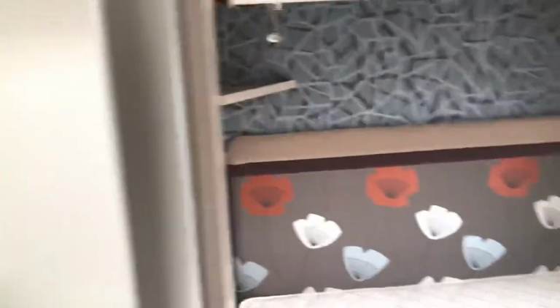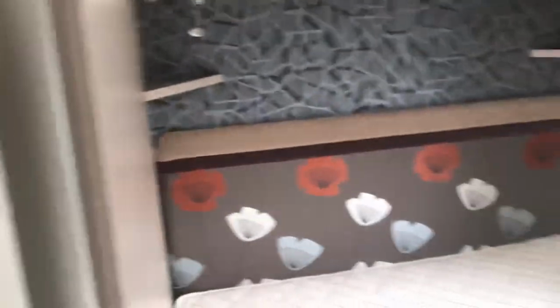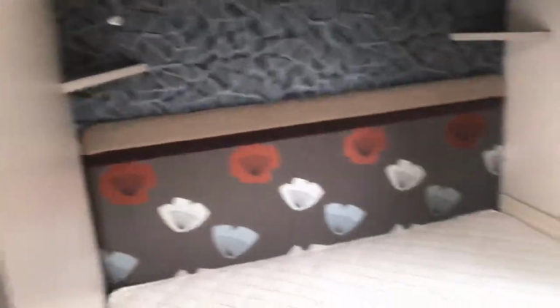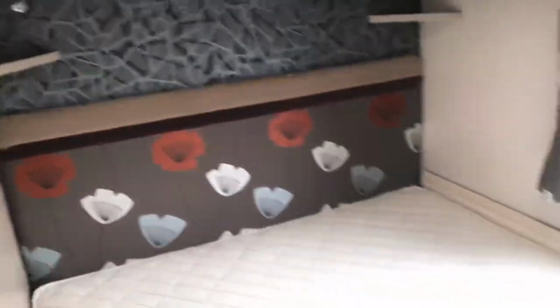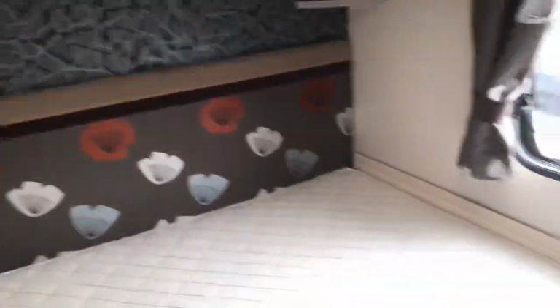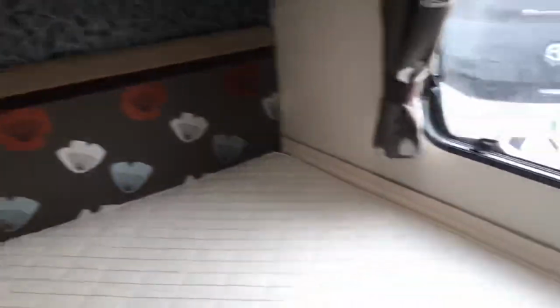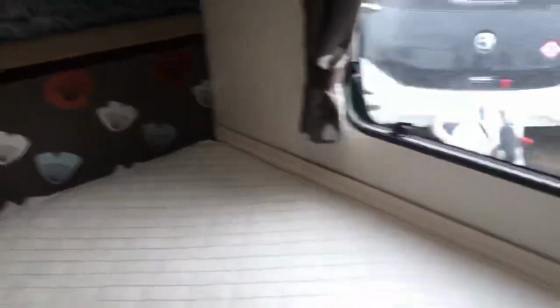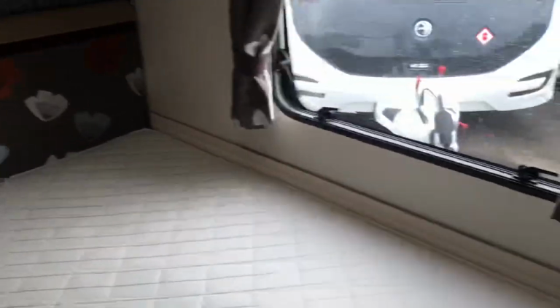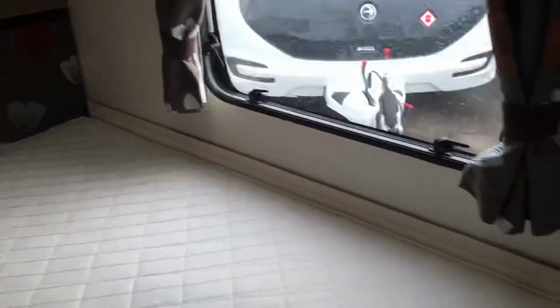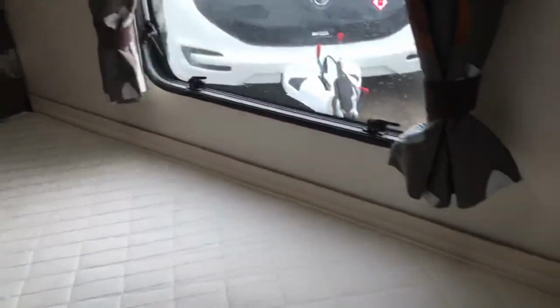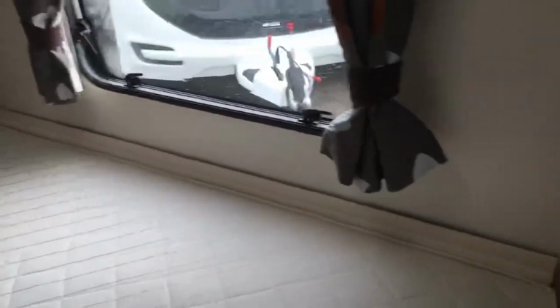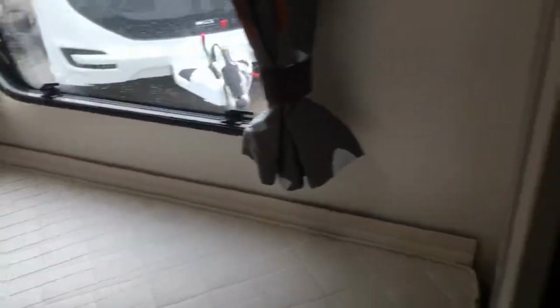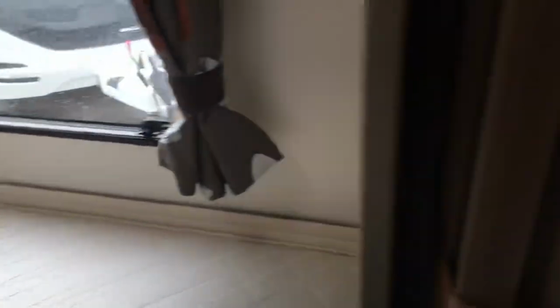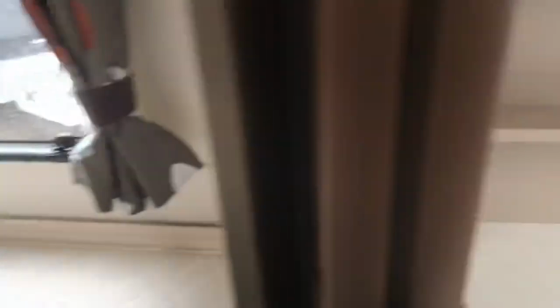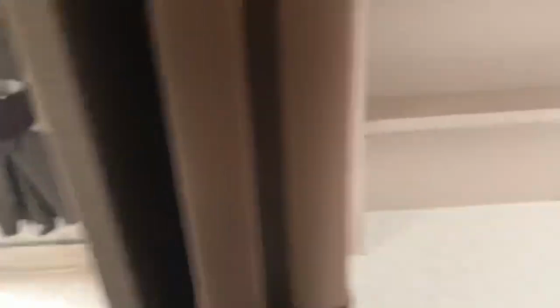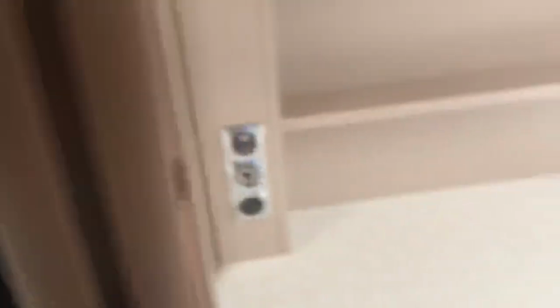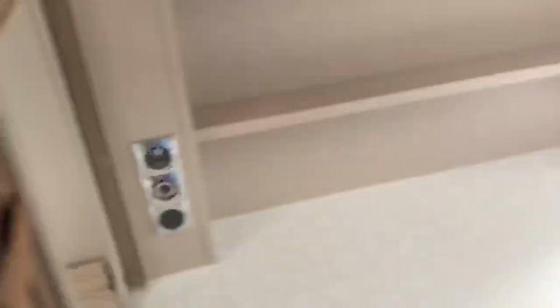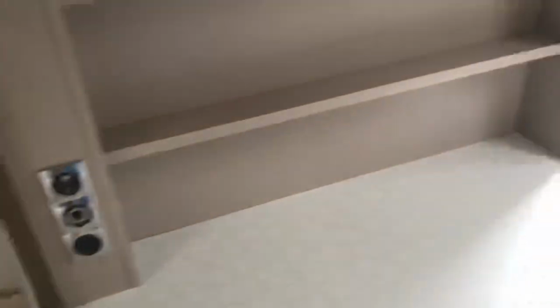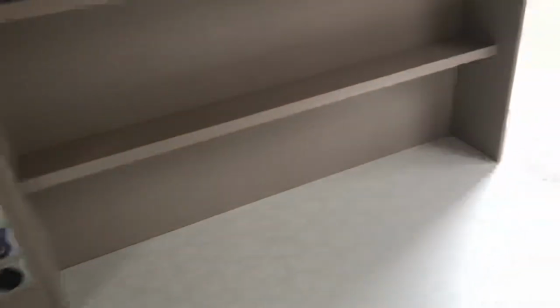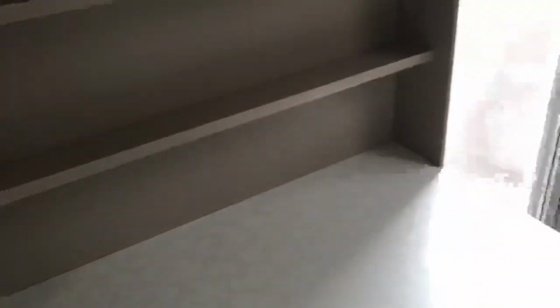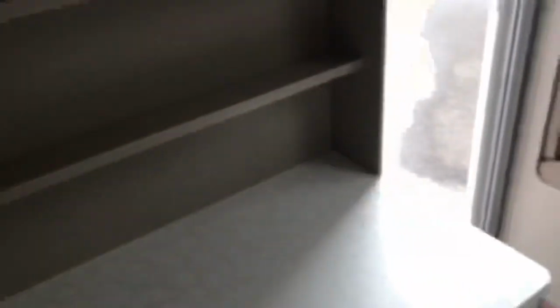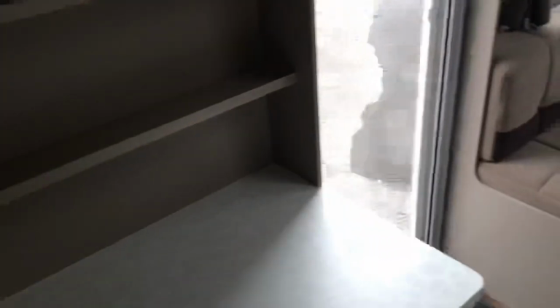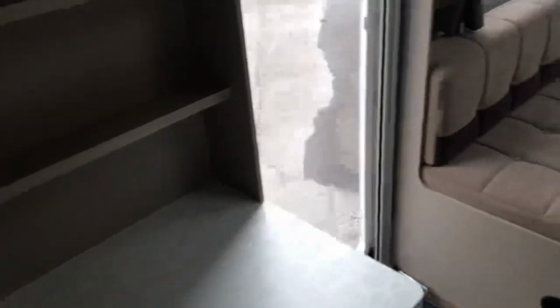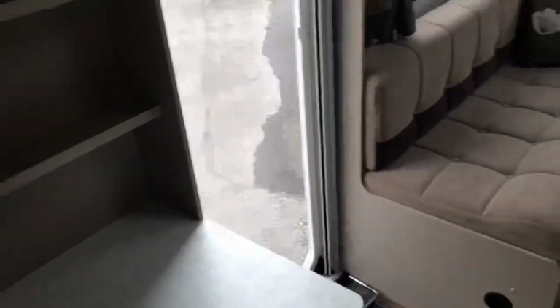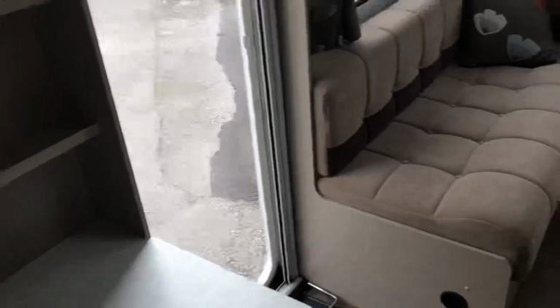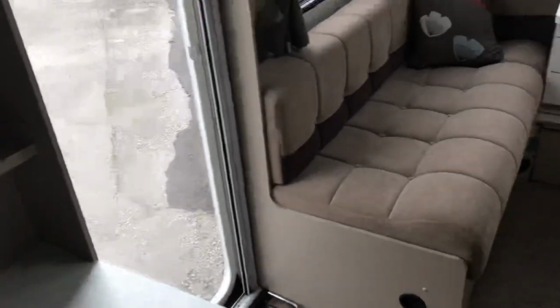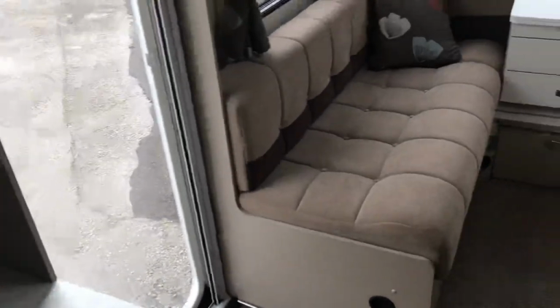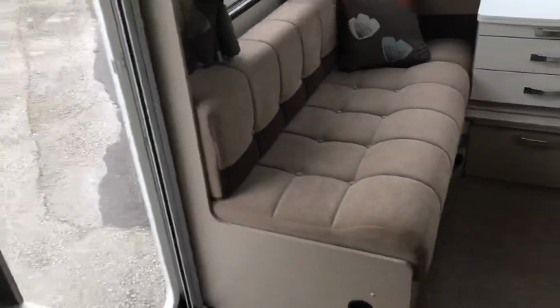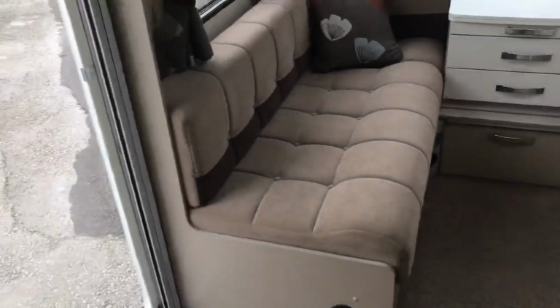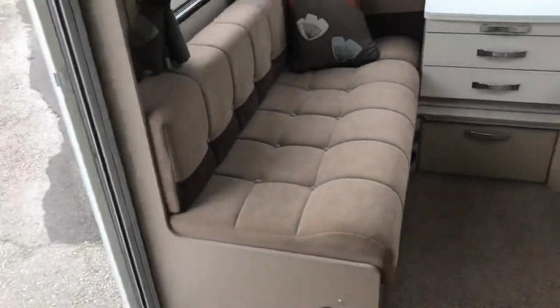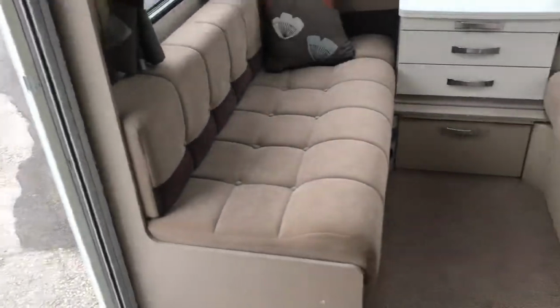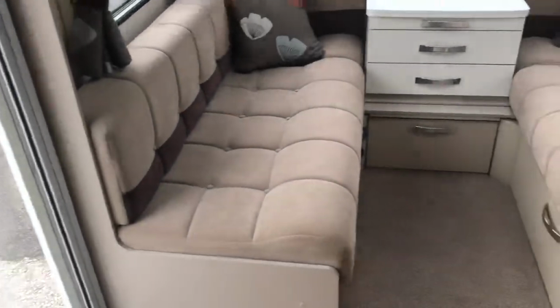So what we're looking at this morning is a Sterling Eccles Sport, 2015, and the model is a 514.